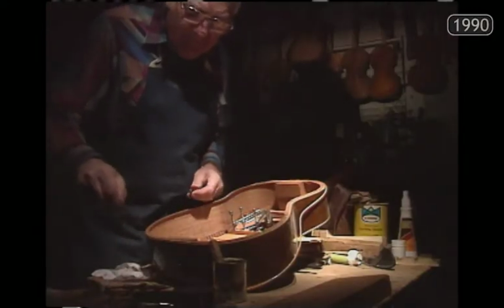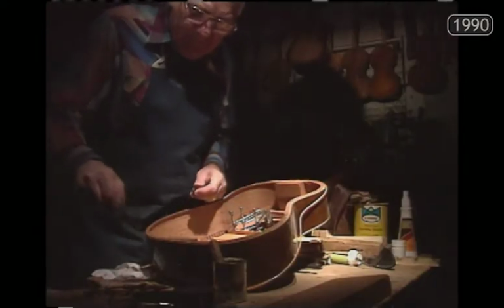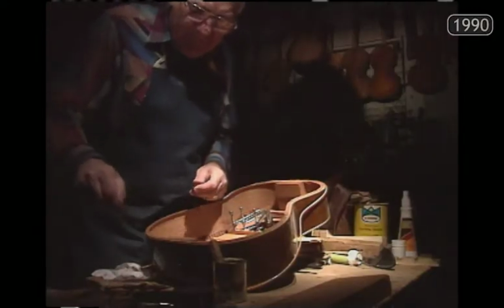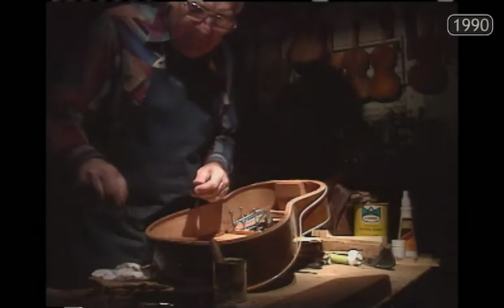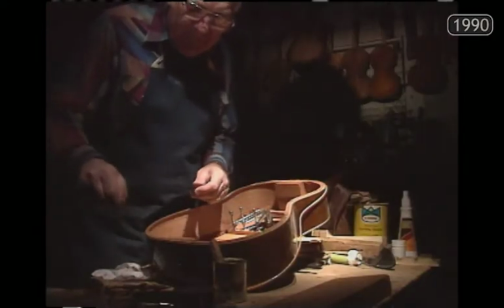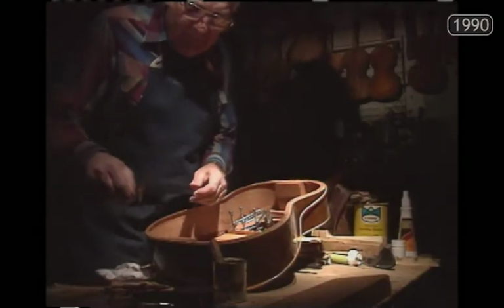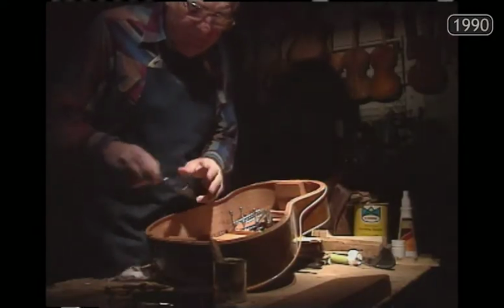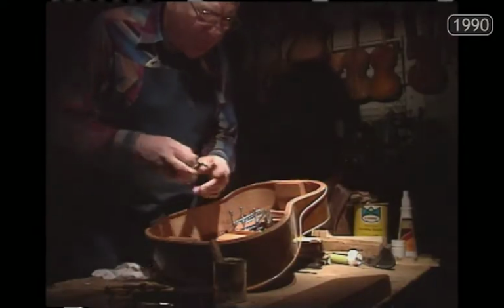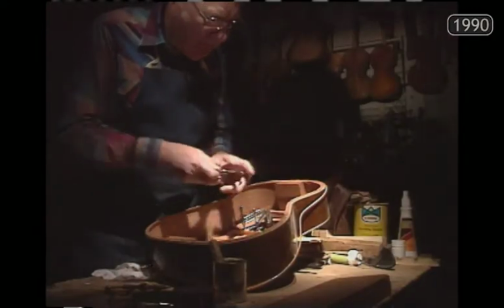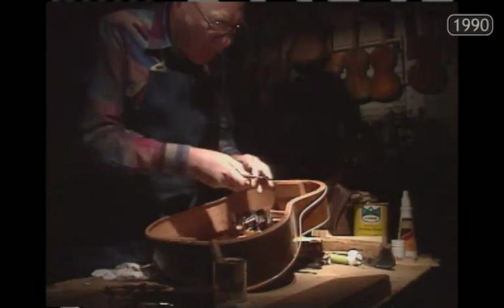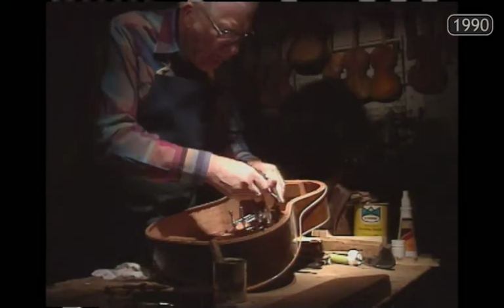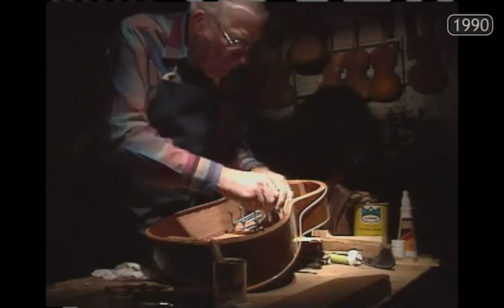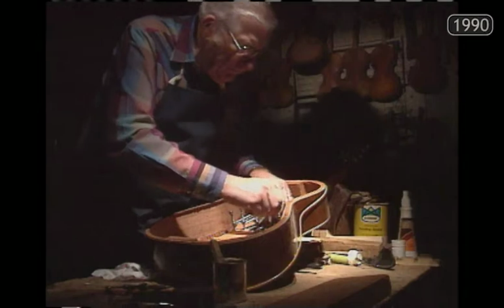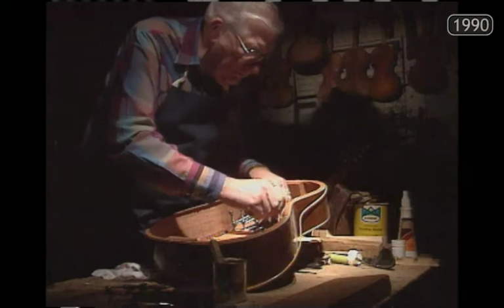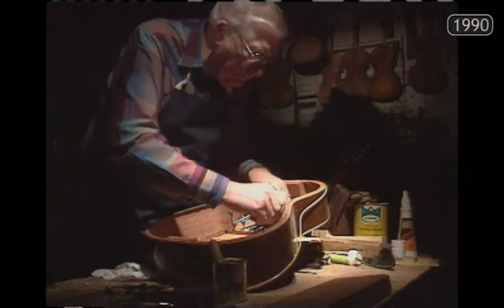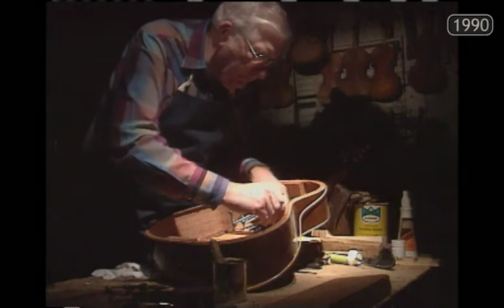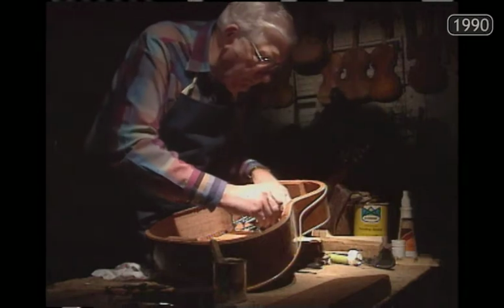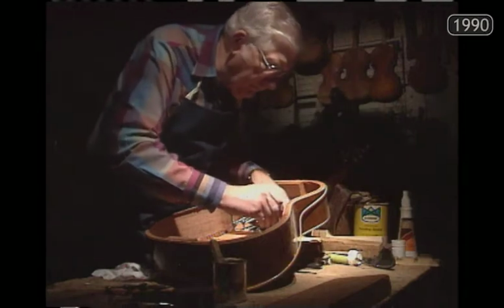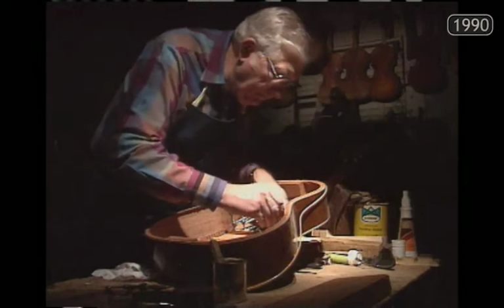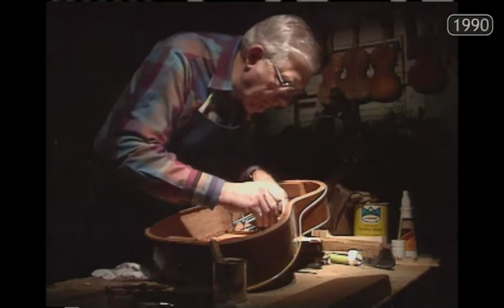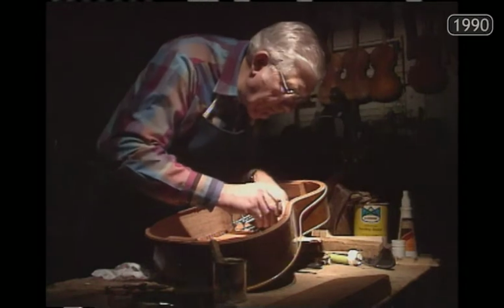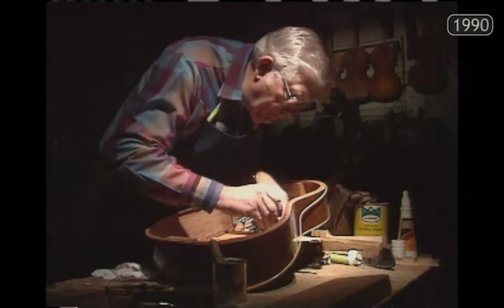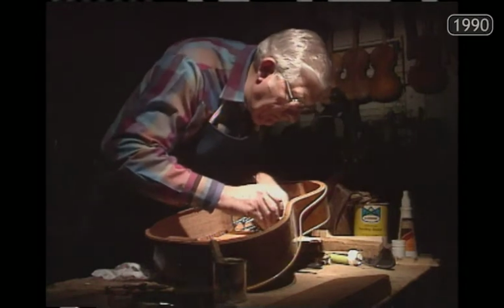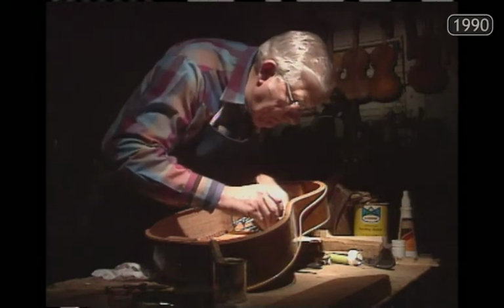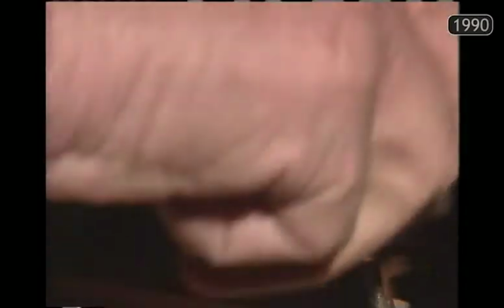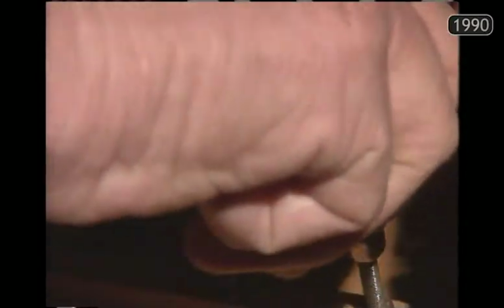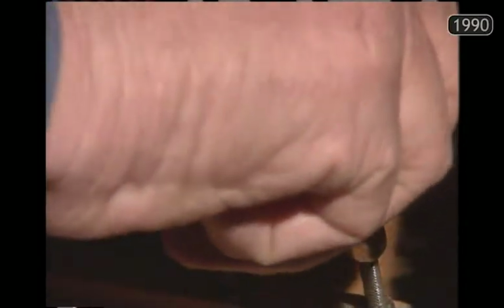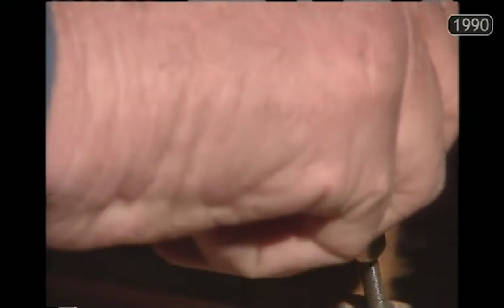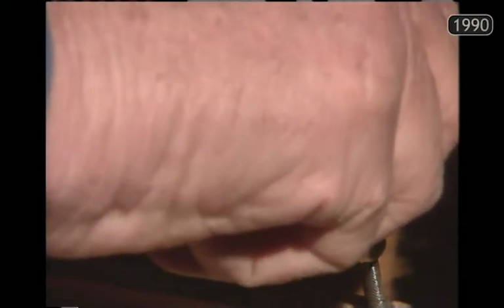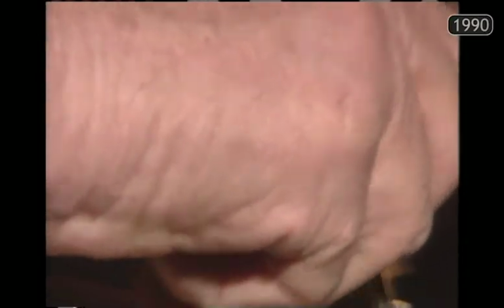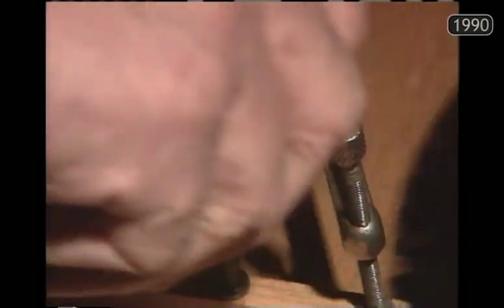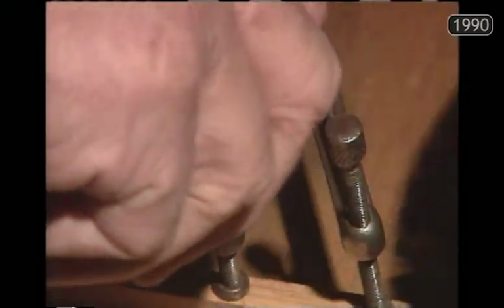They are the sons and grandsons of carpenters. Bill was 16, Lloyd 13, when they built their first house.